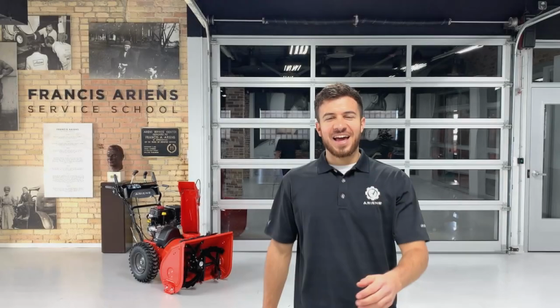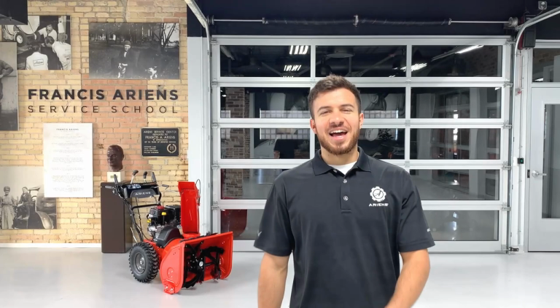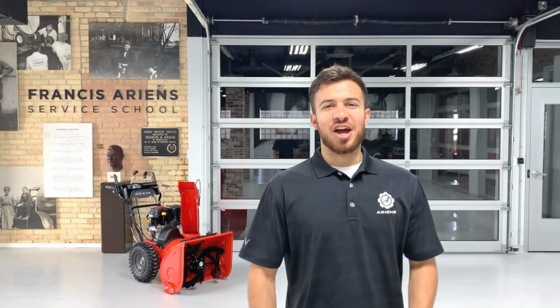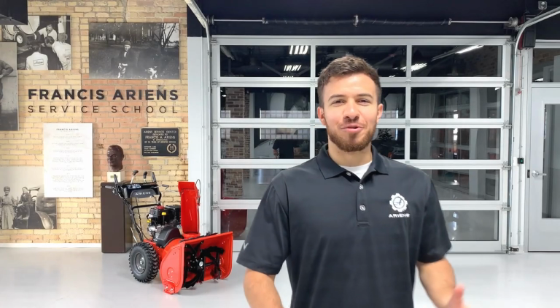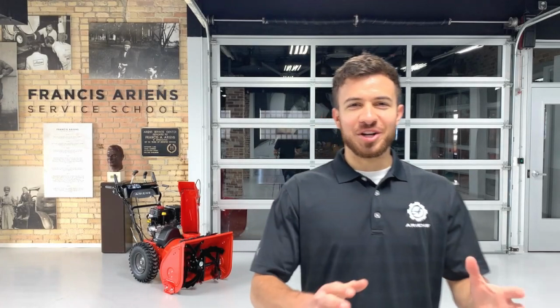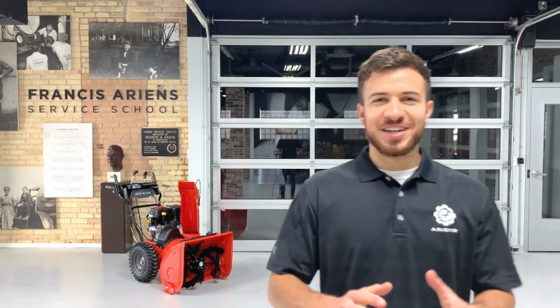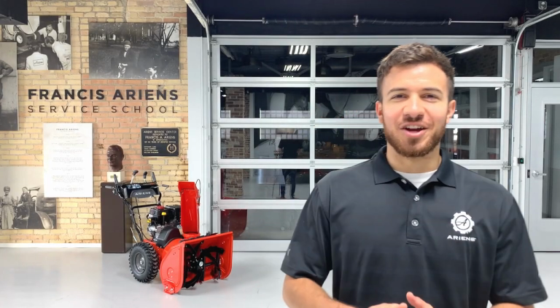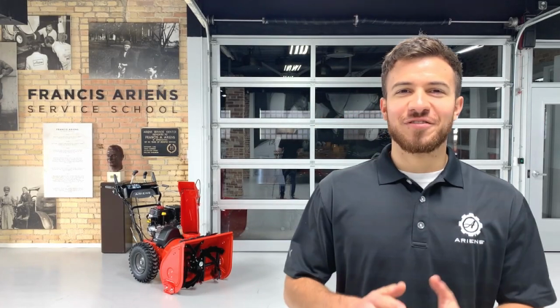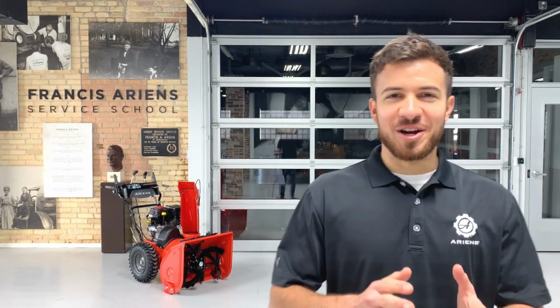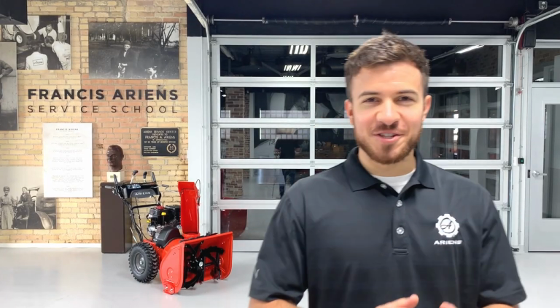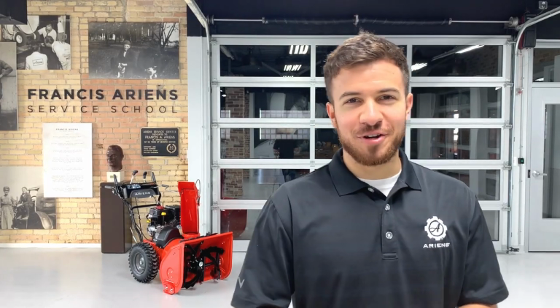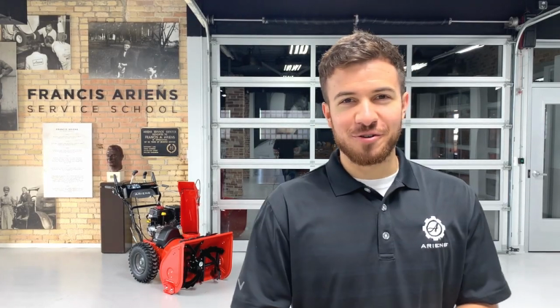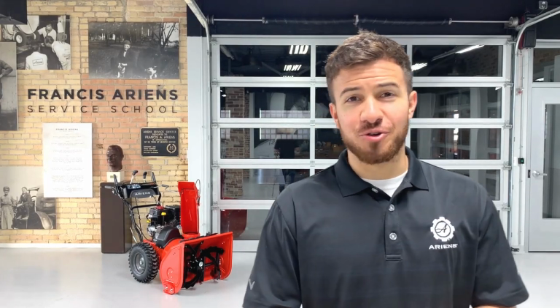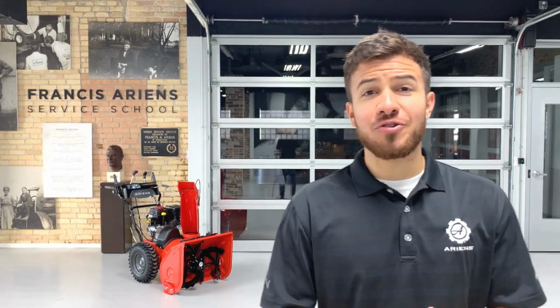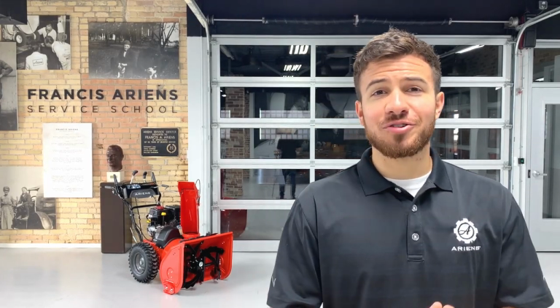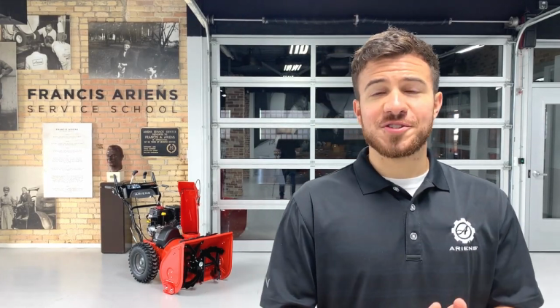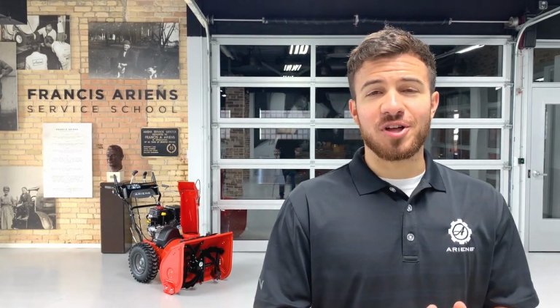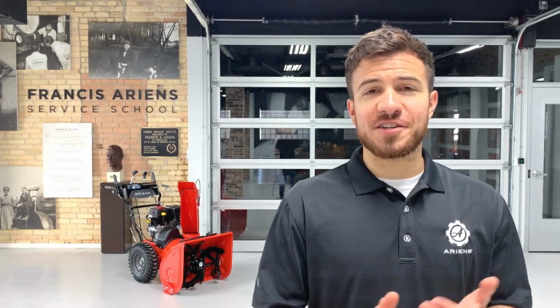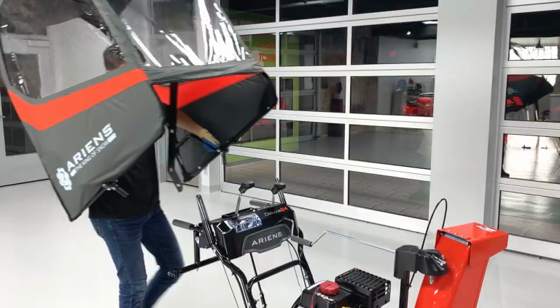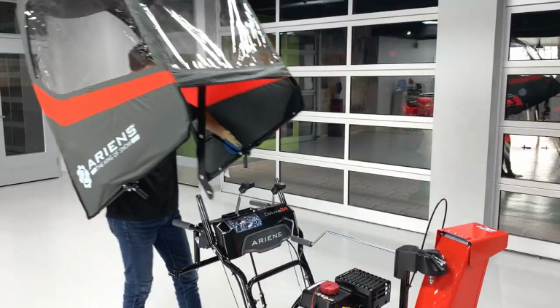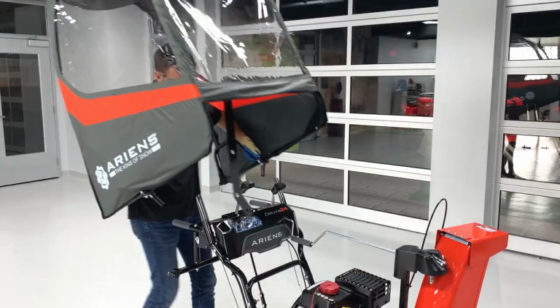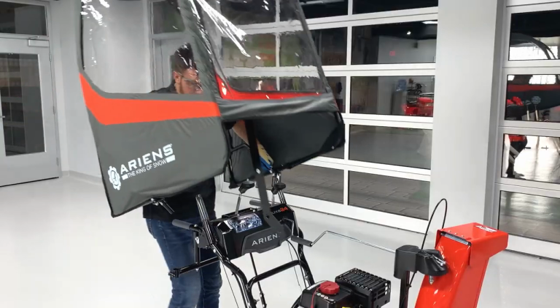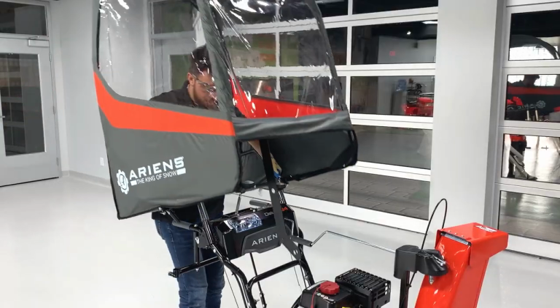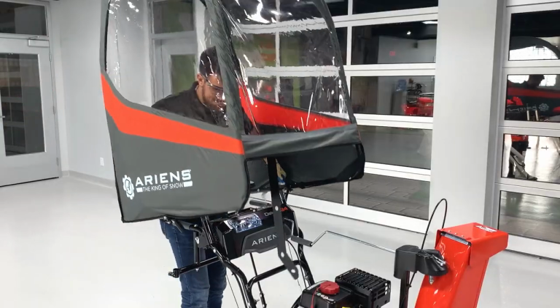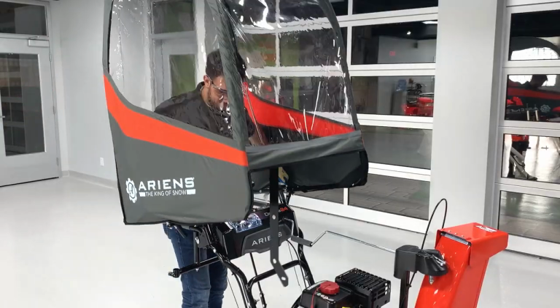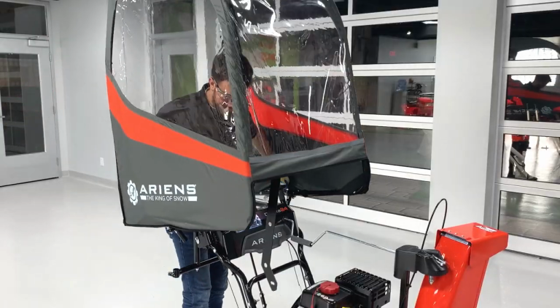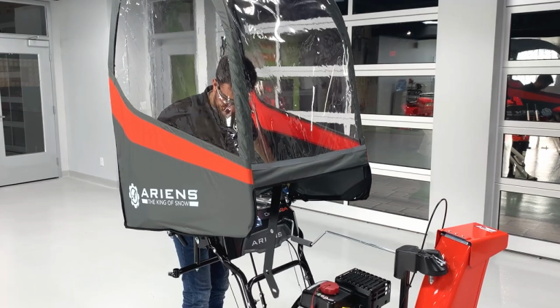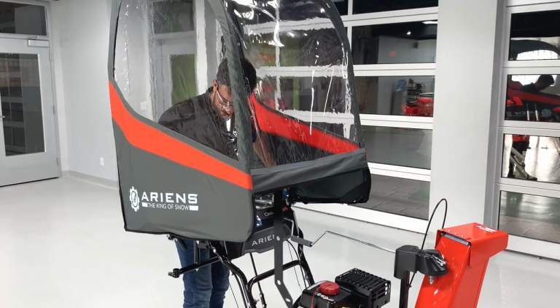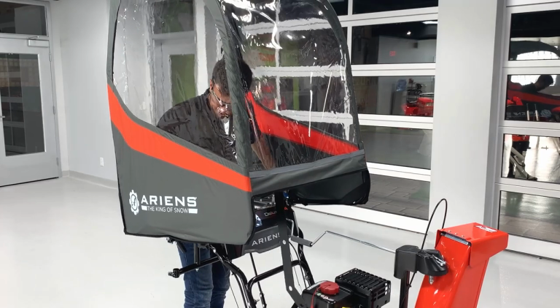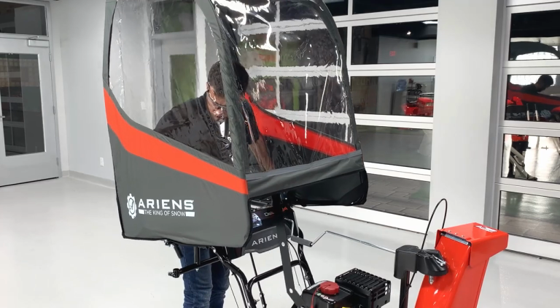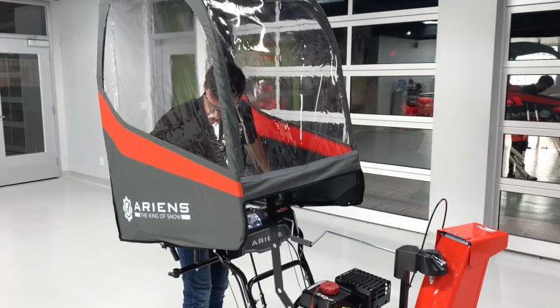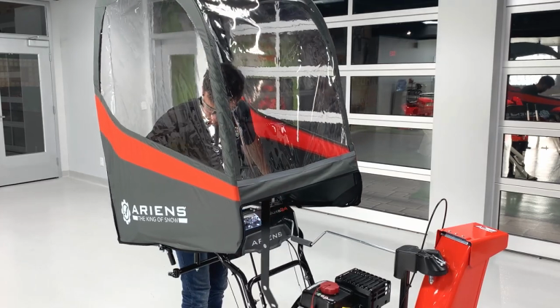Hi everyone, Aaron from Aaron's Co., here showing you how to install a snow cap to your Aaron's two-stage snow thrower.